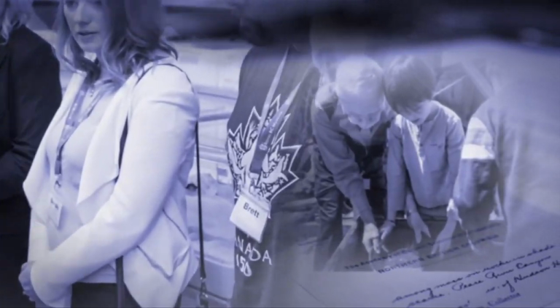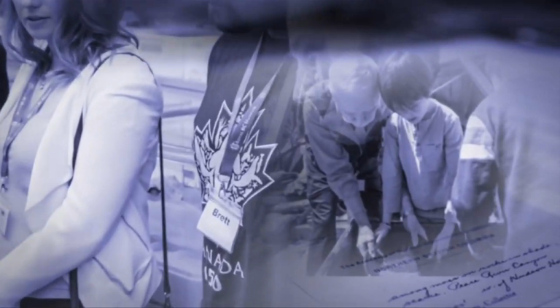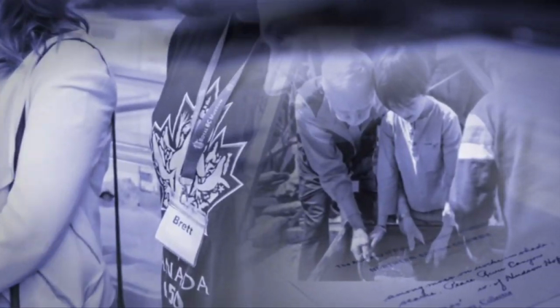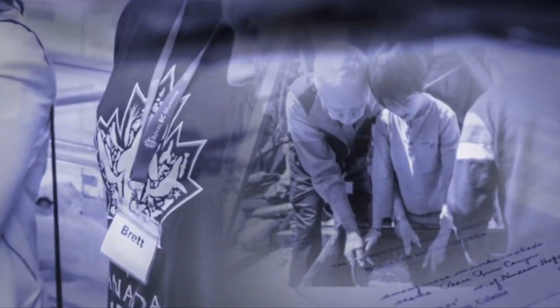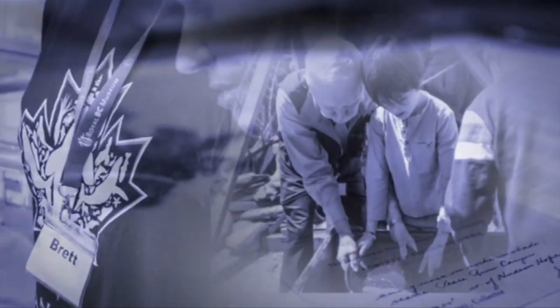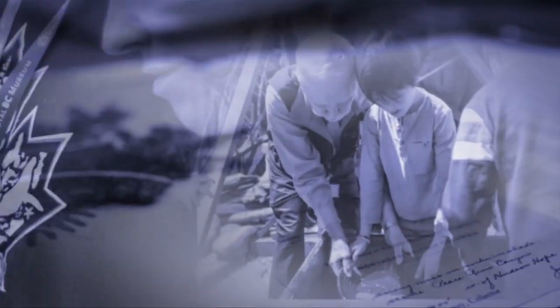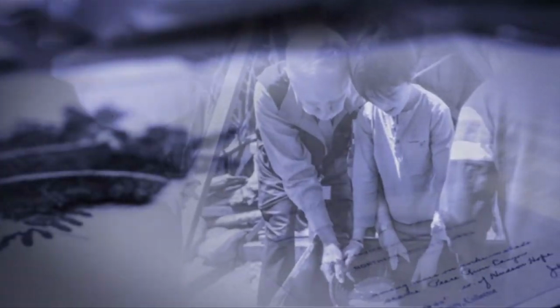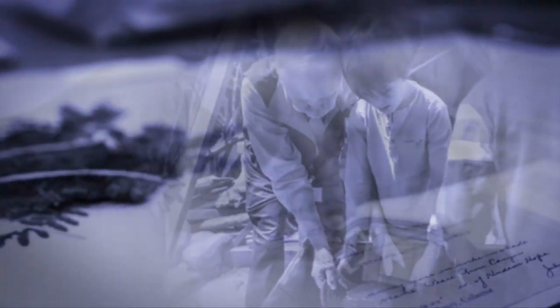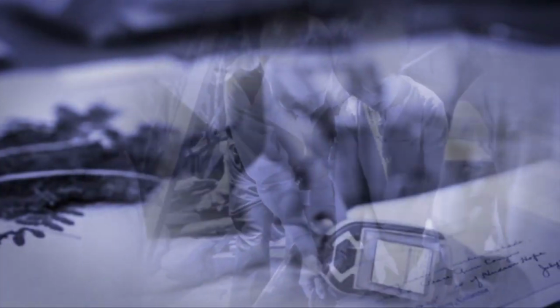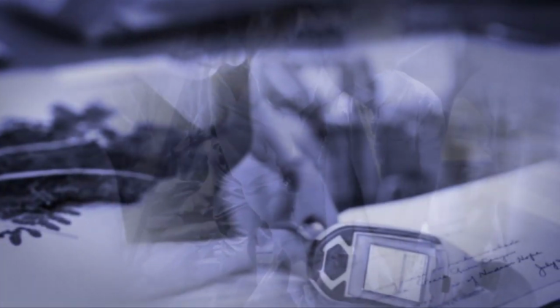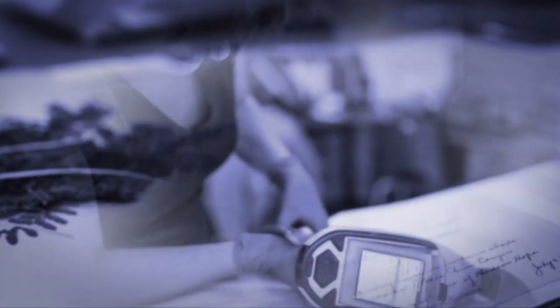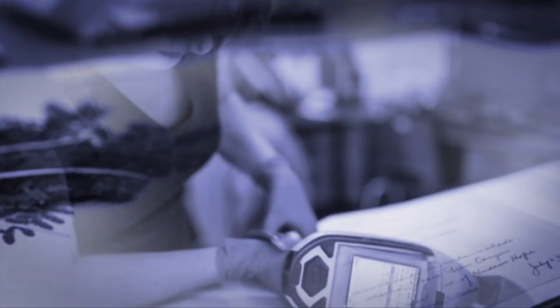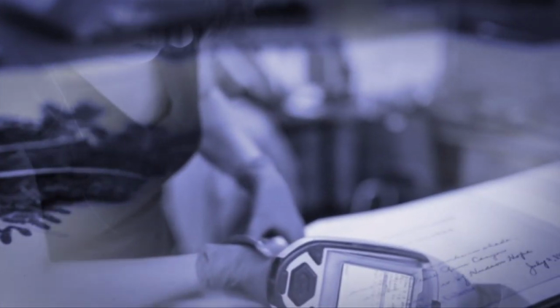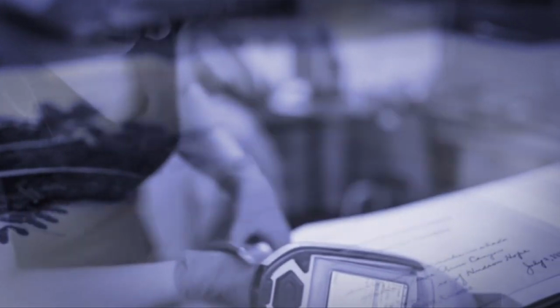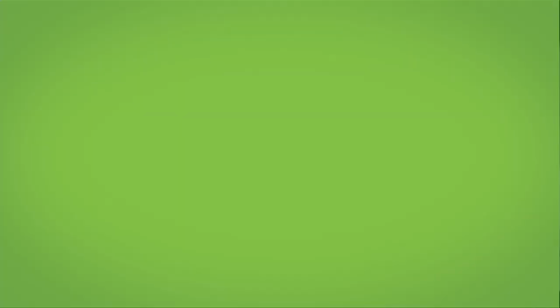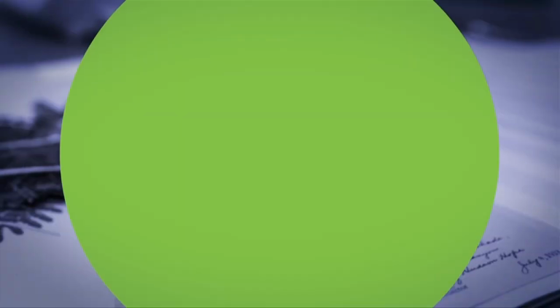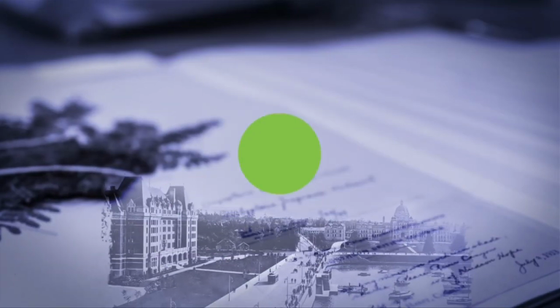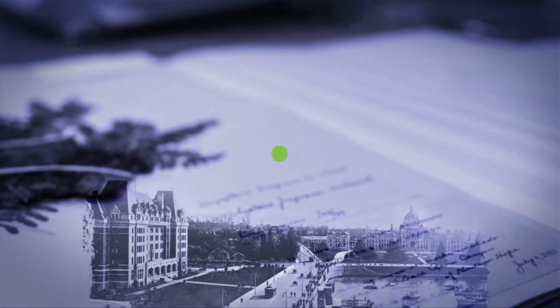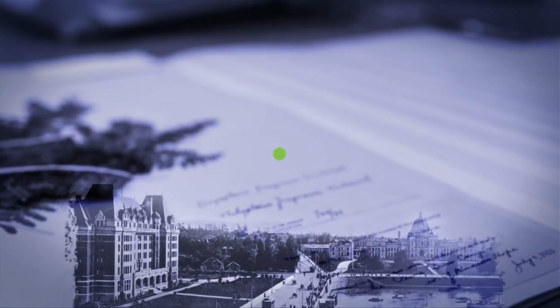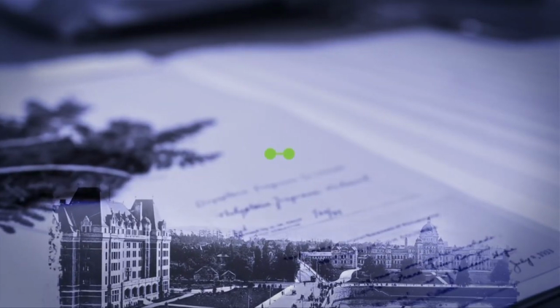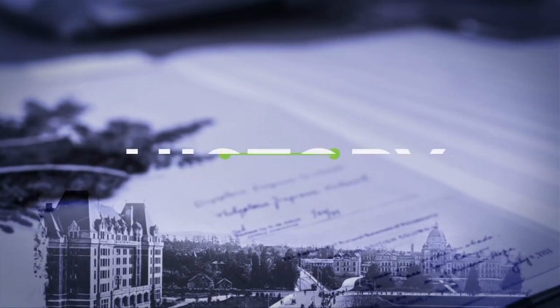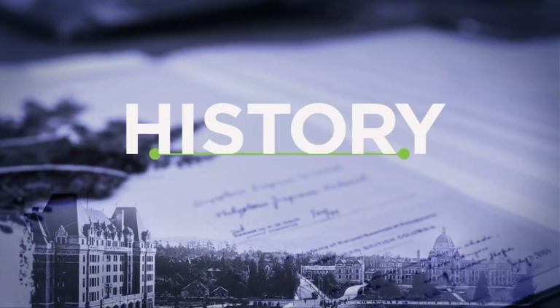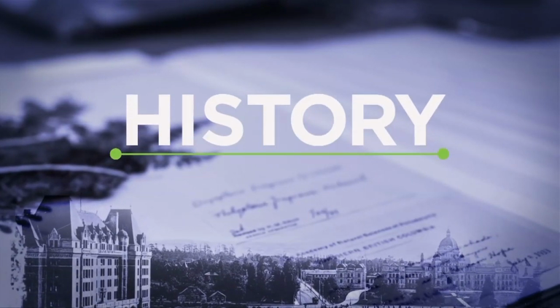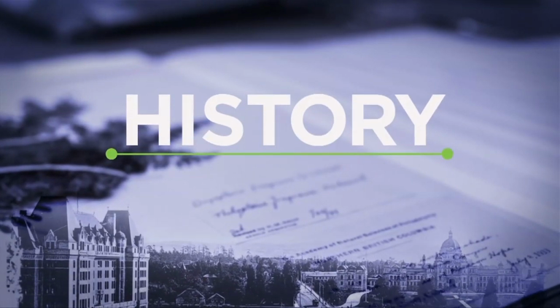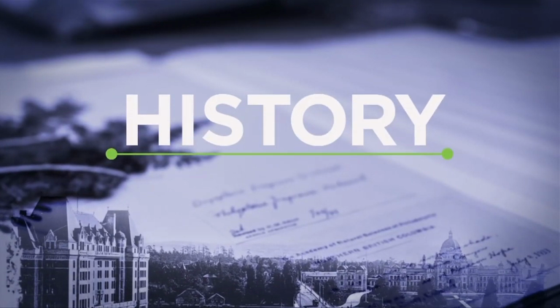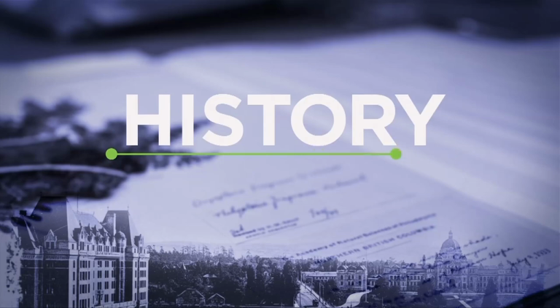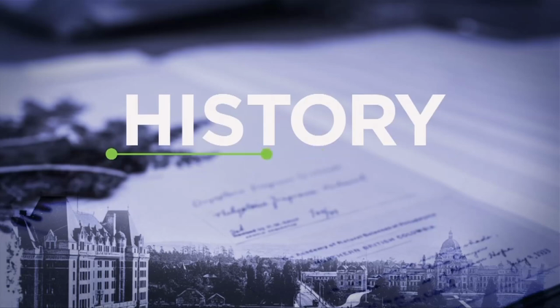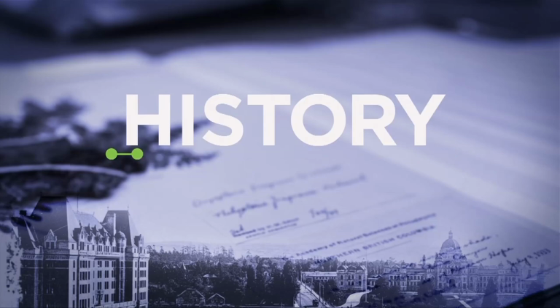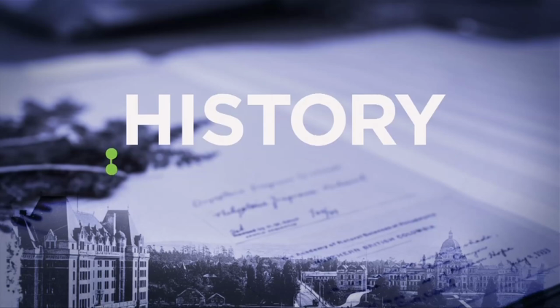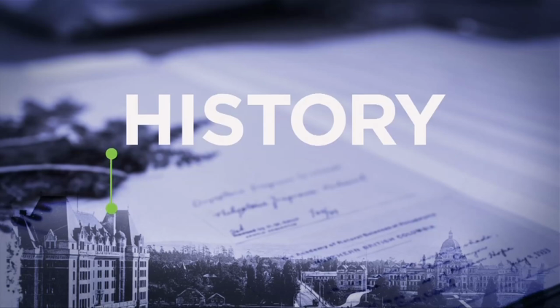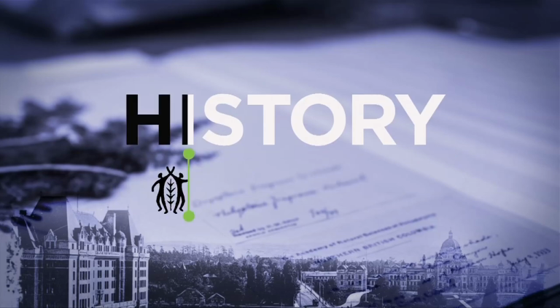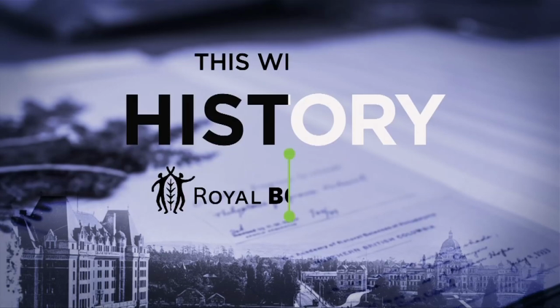This Week in History, brought to you by the Royal B.C. Museum, bringing British Columbia's stories together.